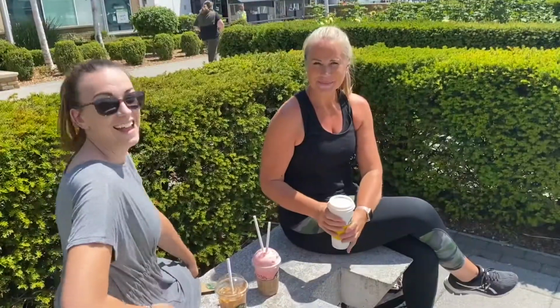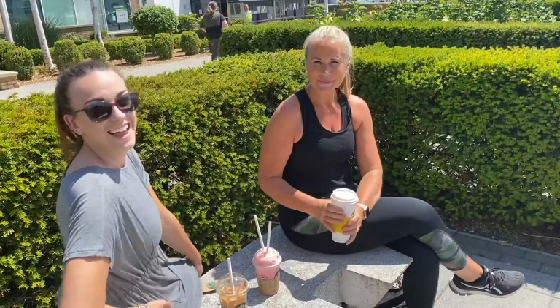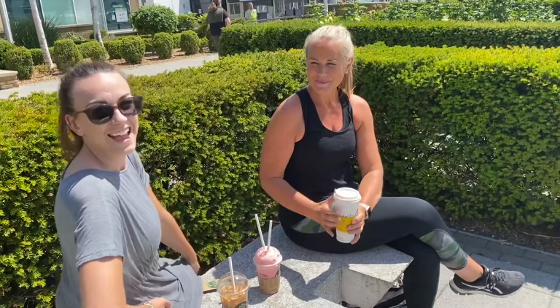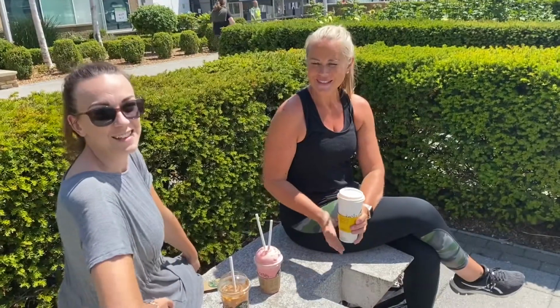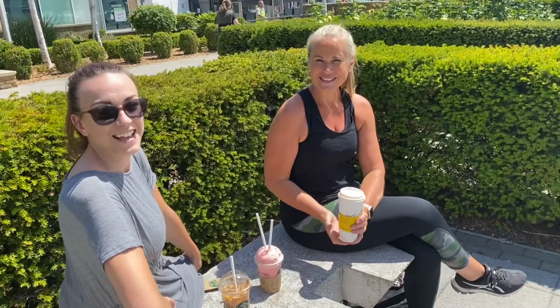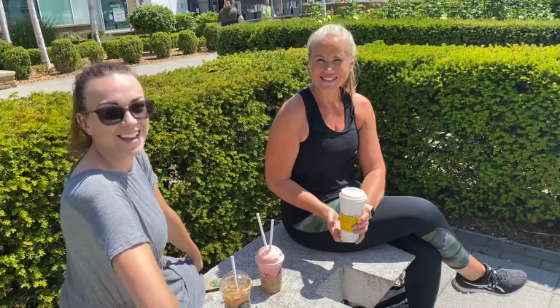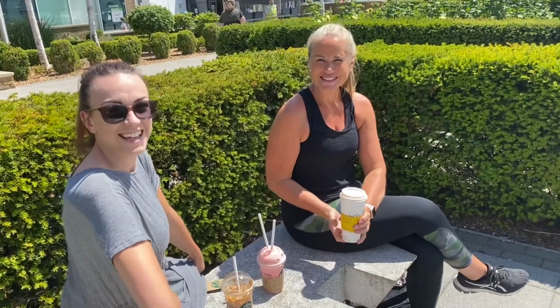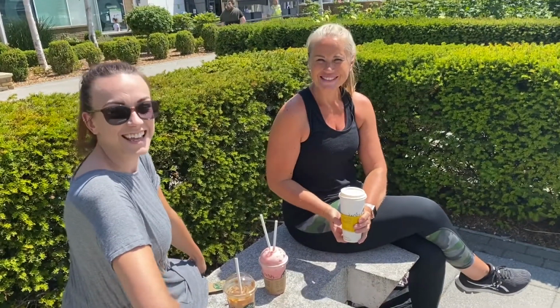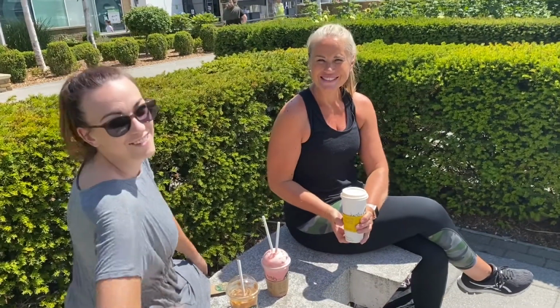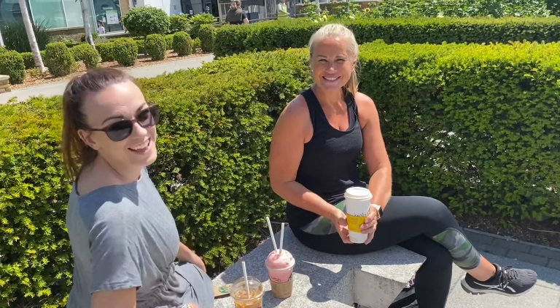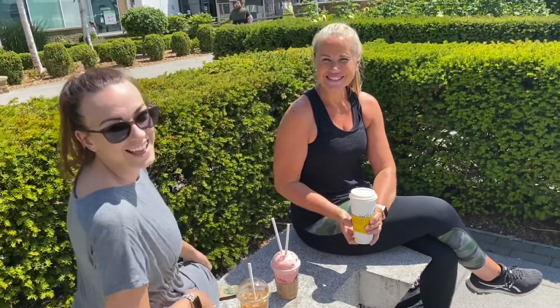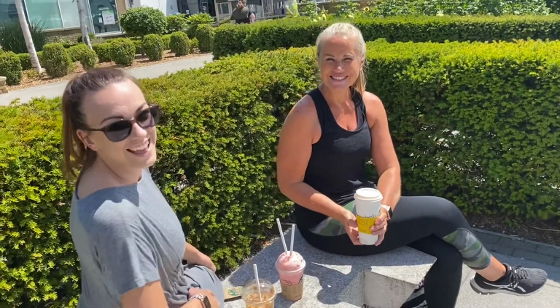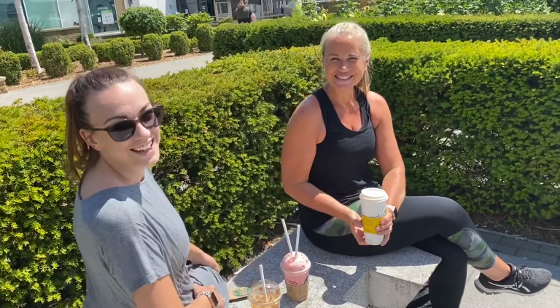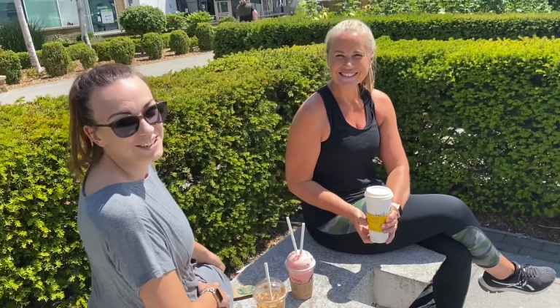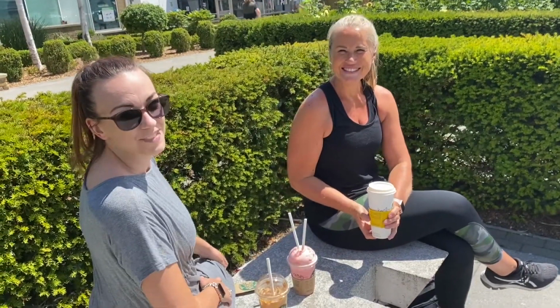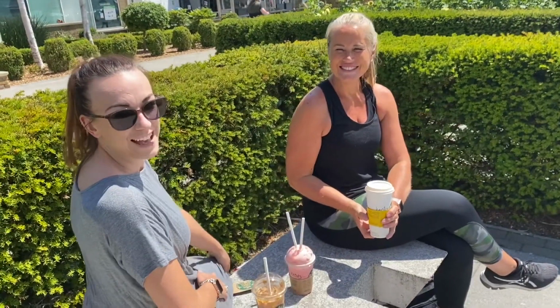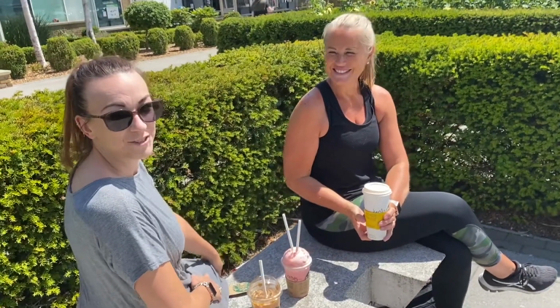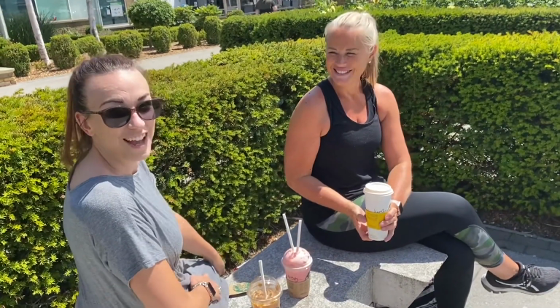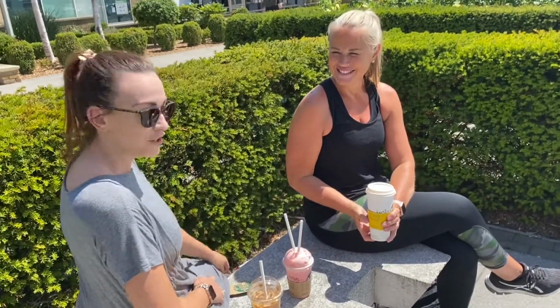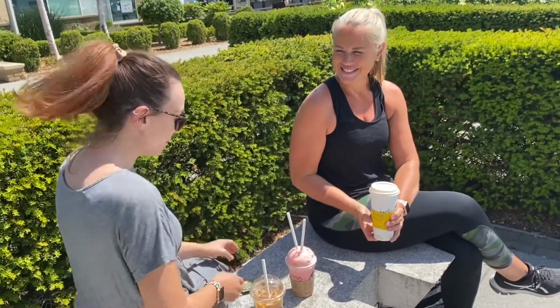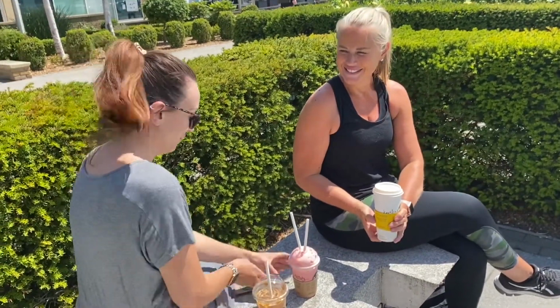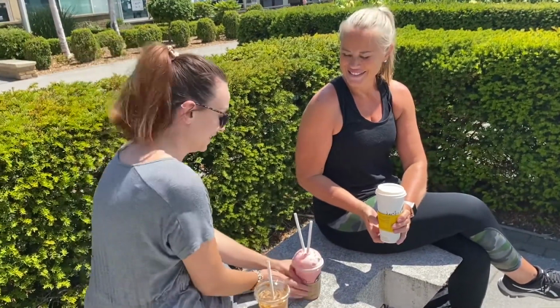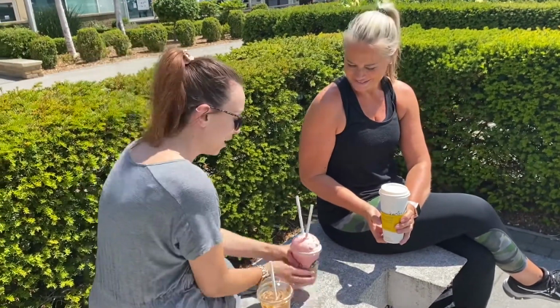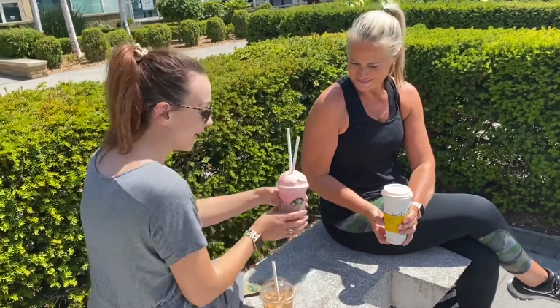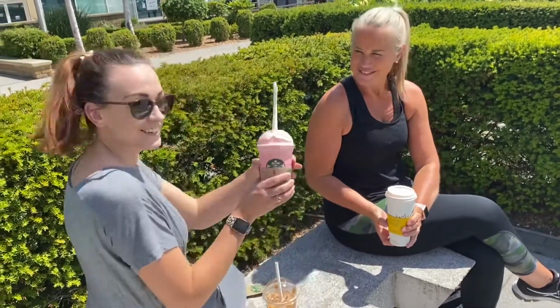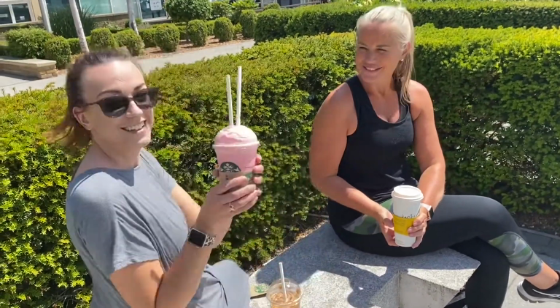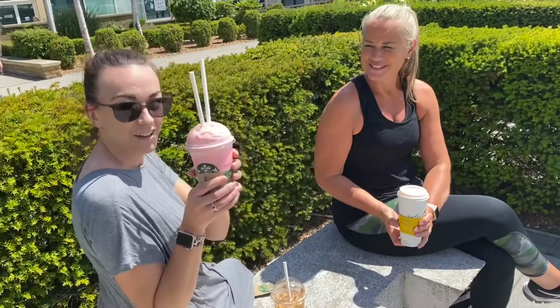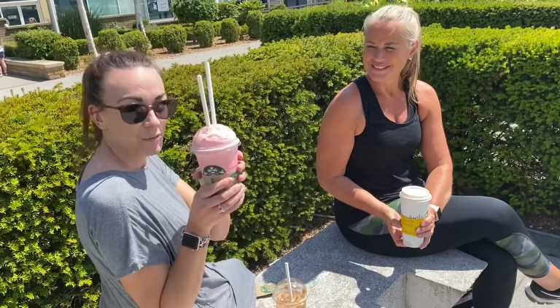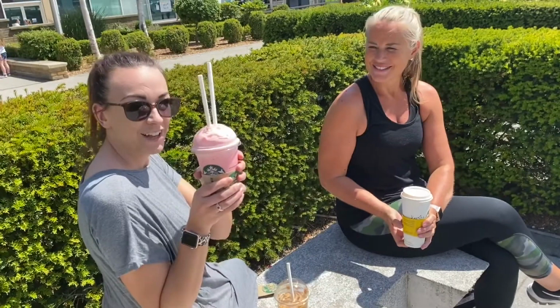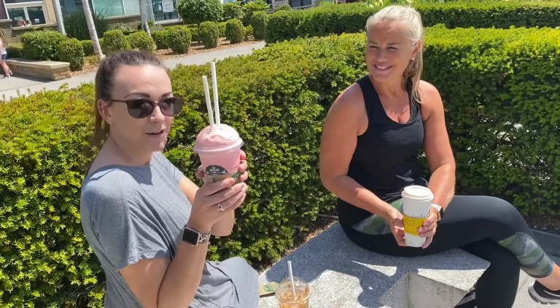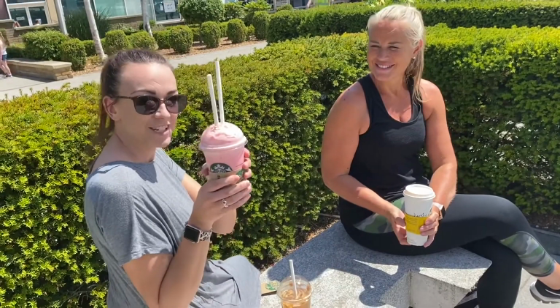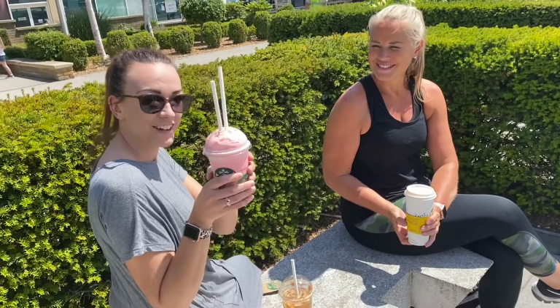Hey, it's me, Kirsty. We're in town trying the new Starbucks Flamingo Frappuccino.